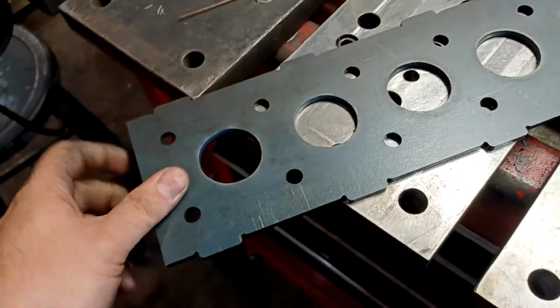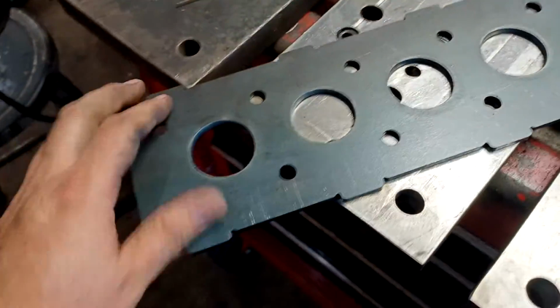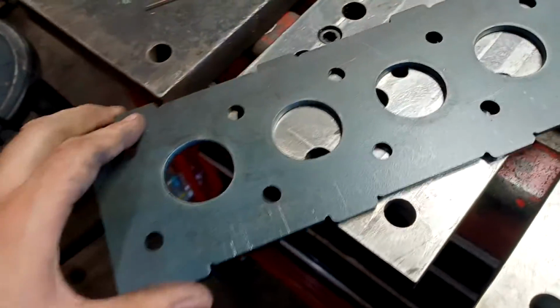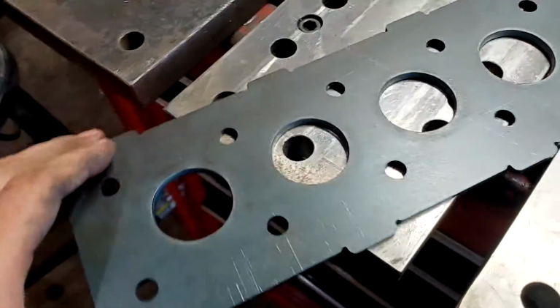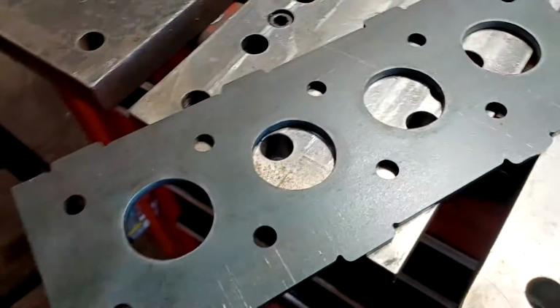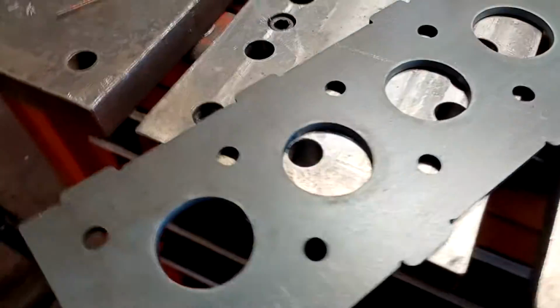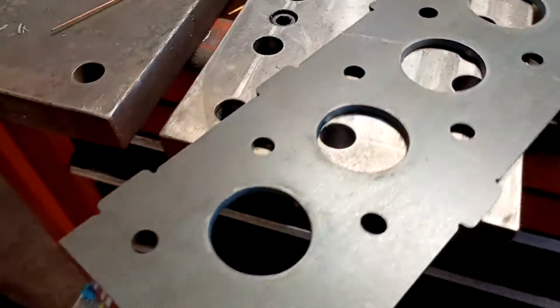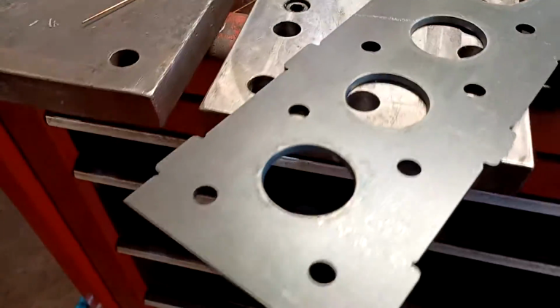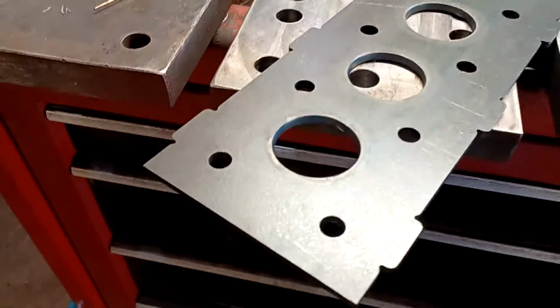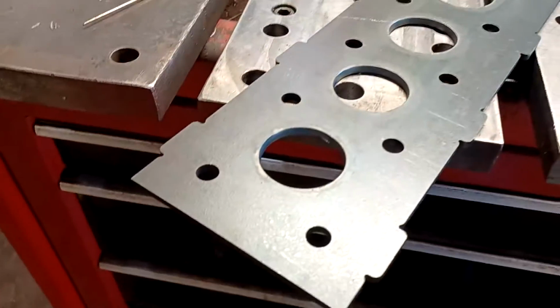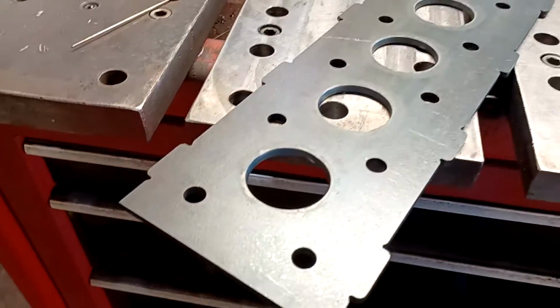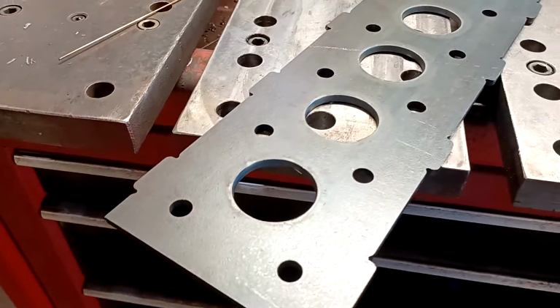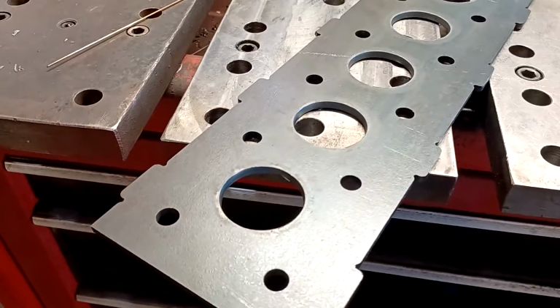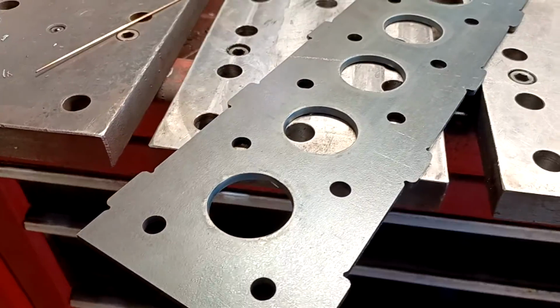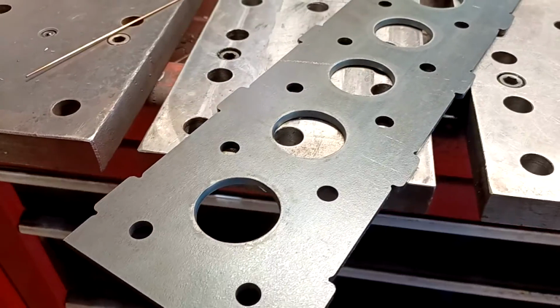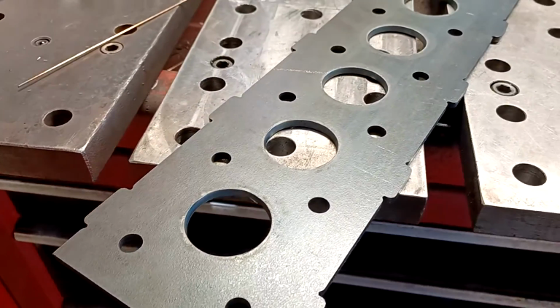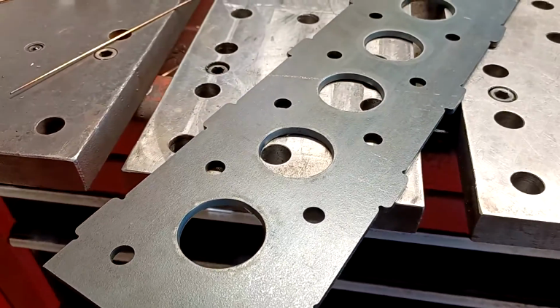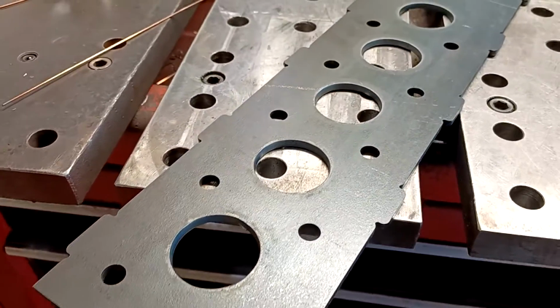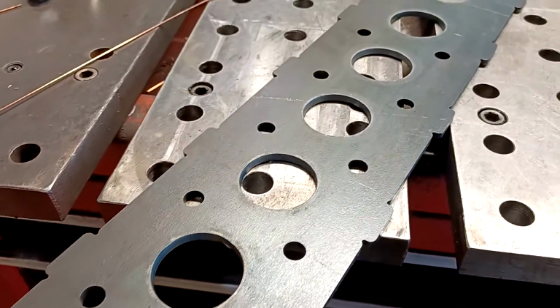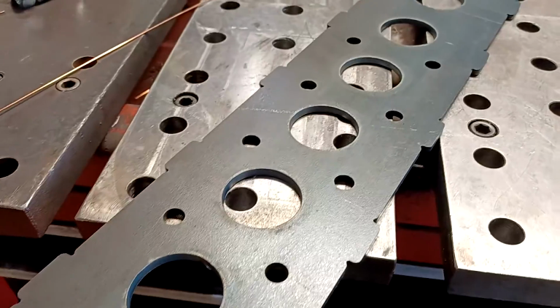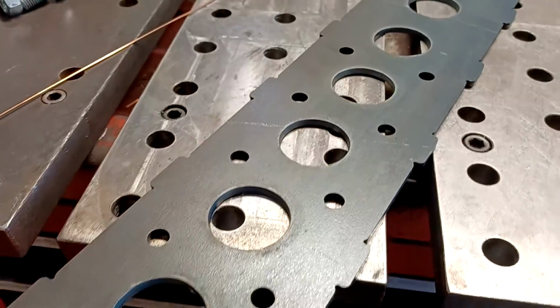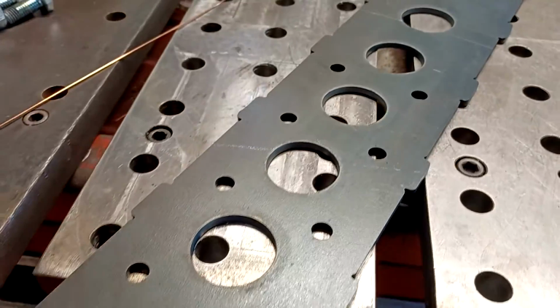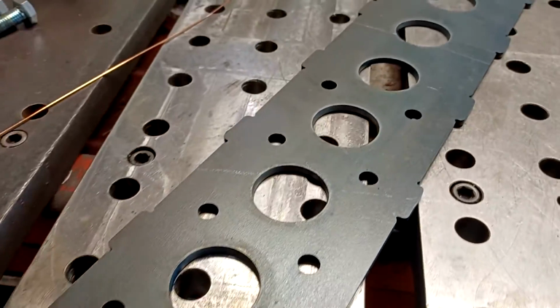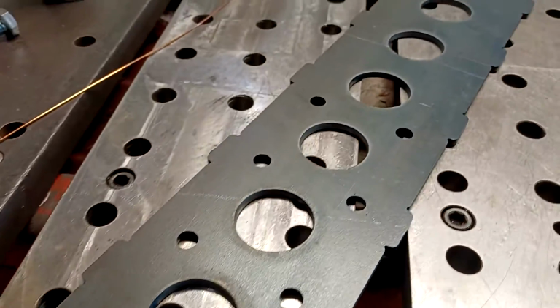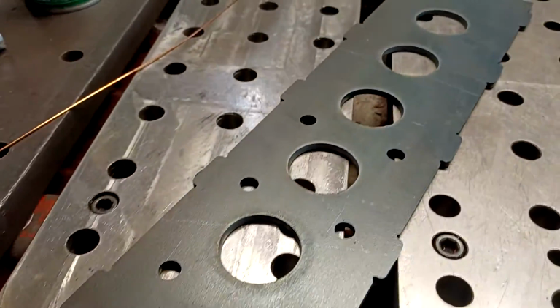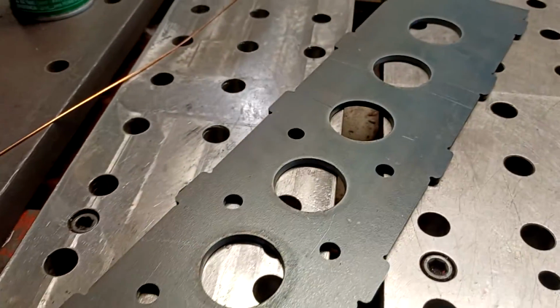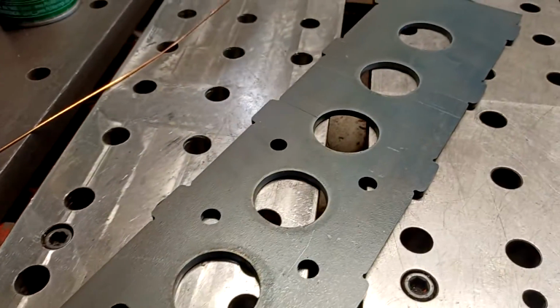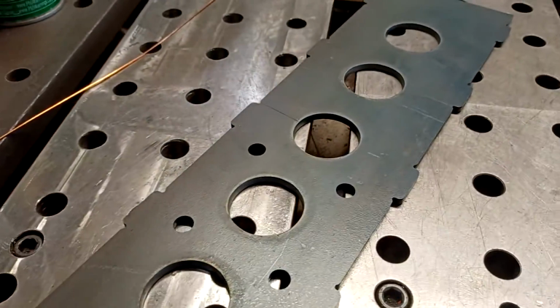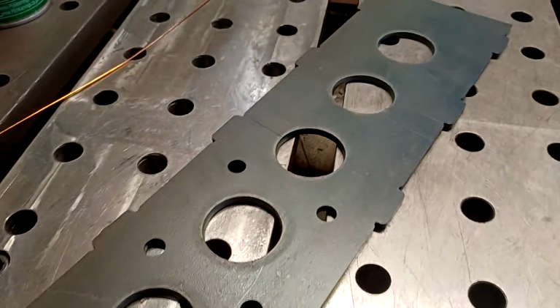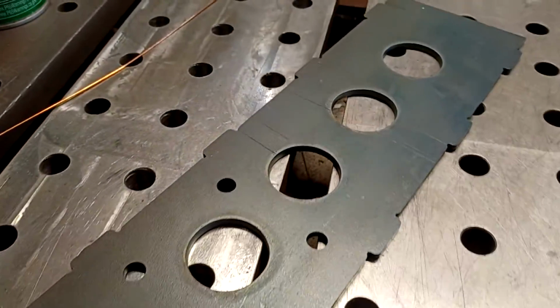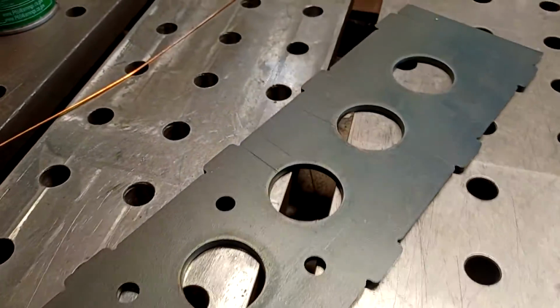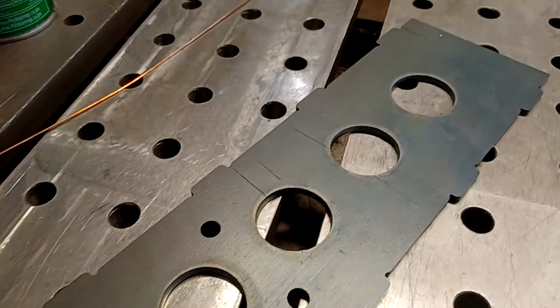Look at these holes. Battery's dying, so I've got to wrap this video up quick.